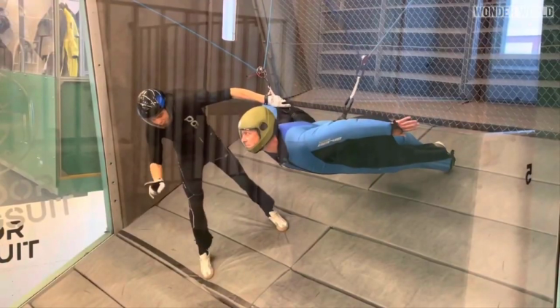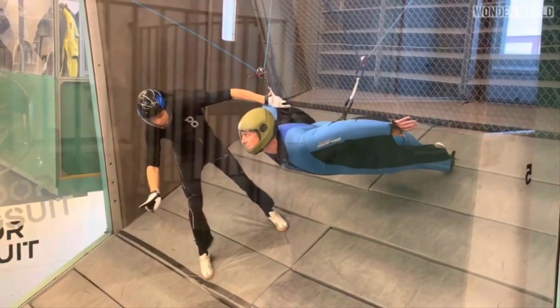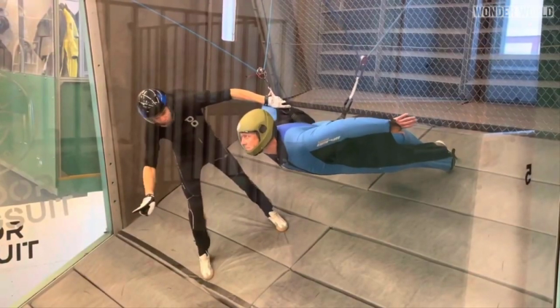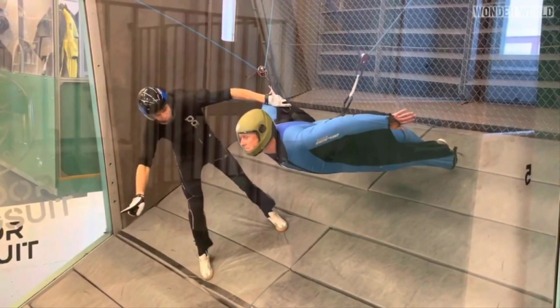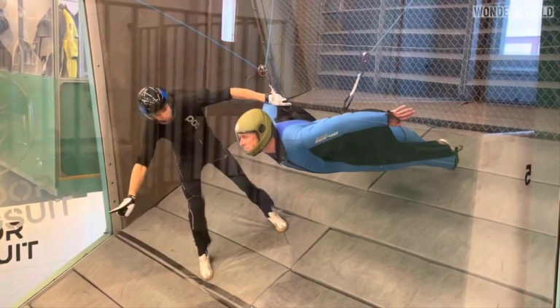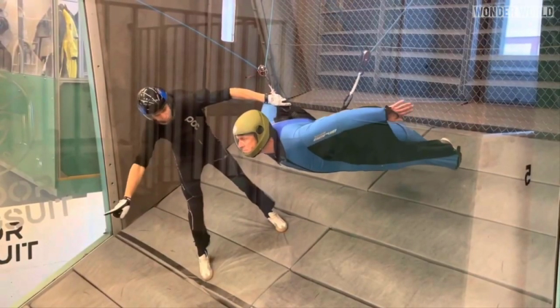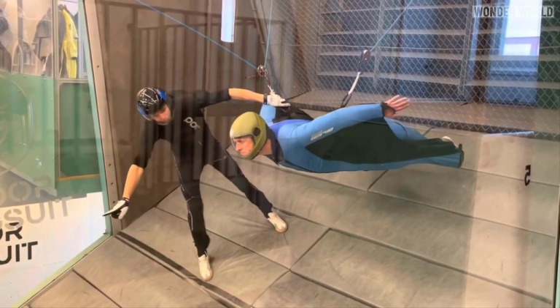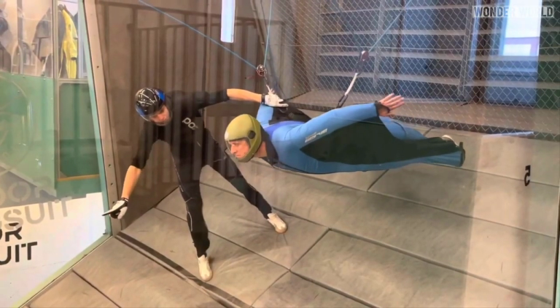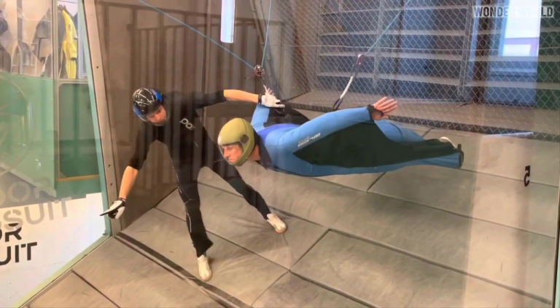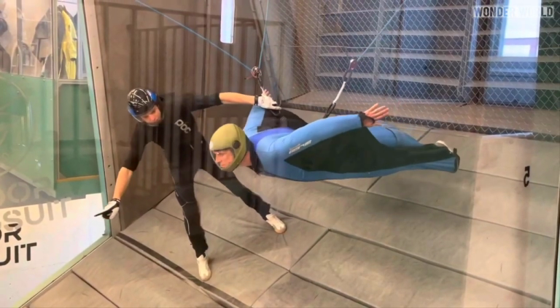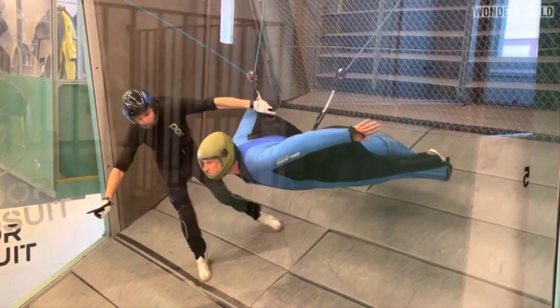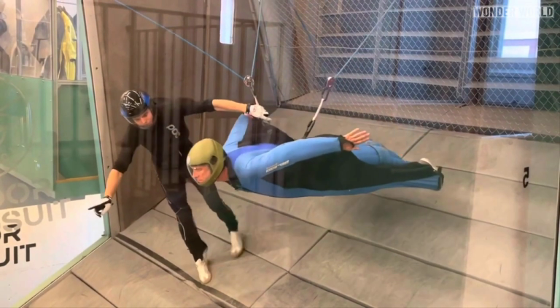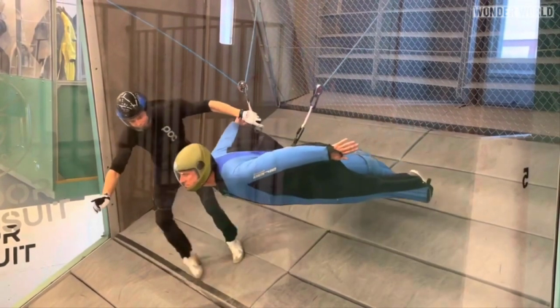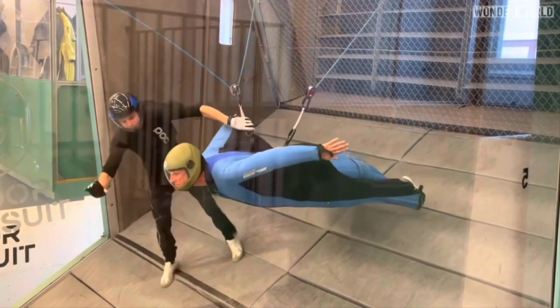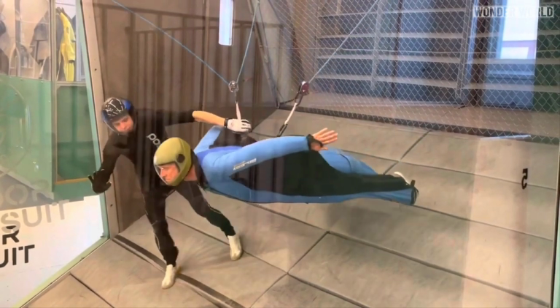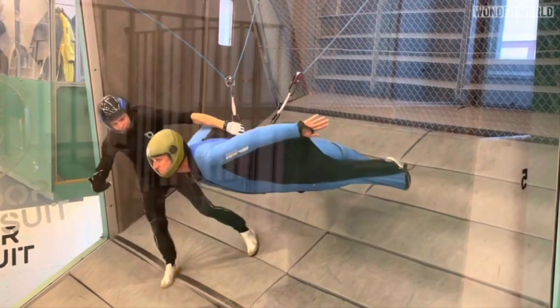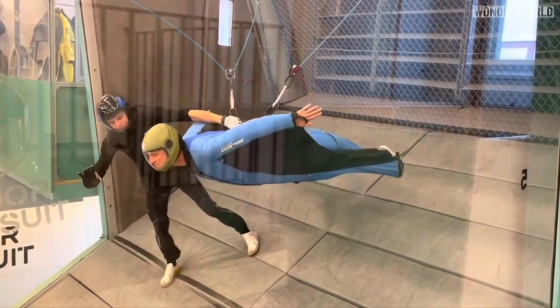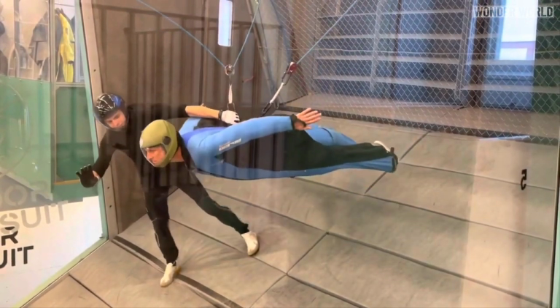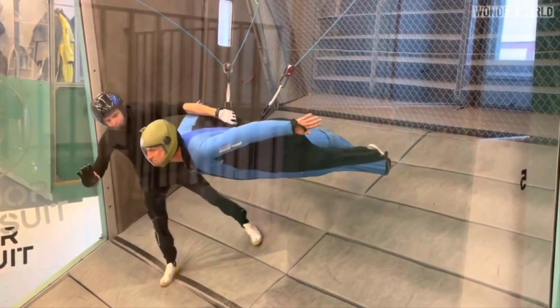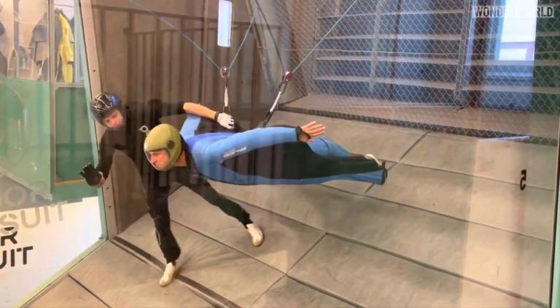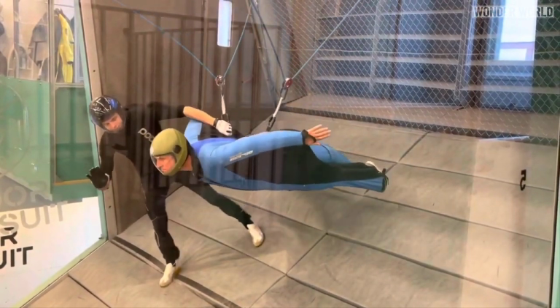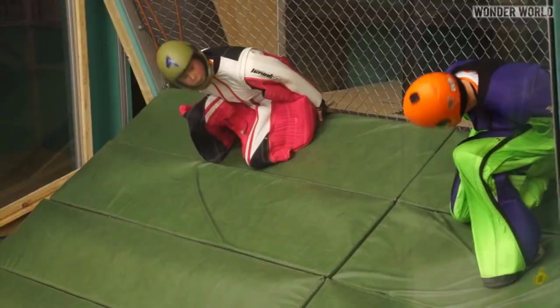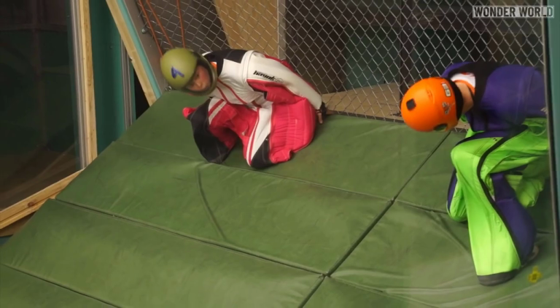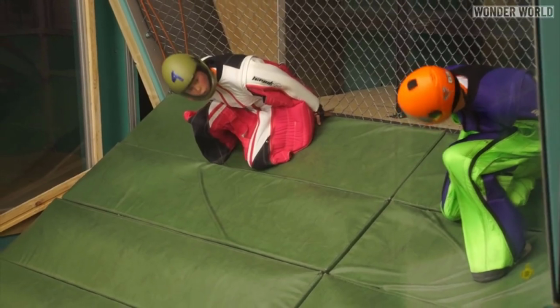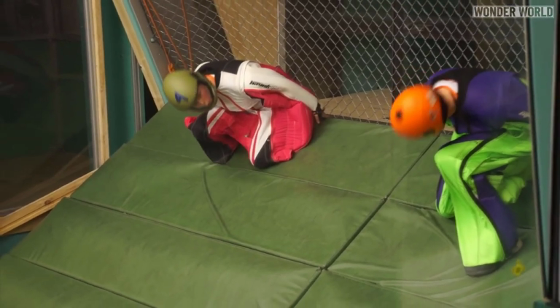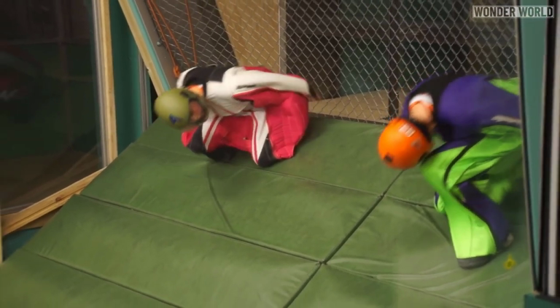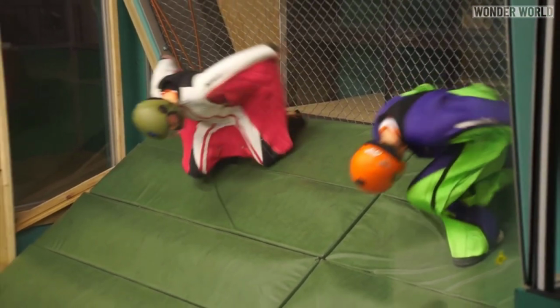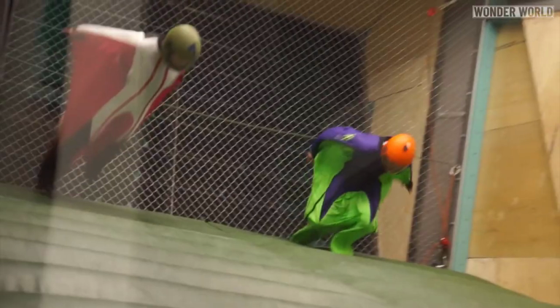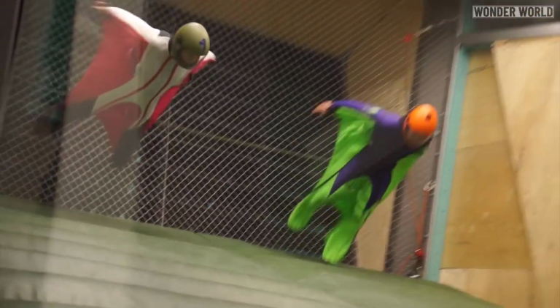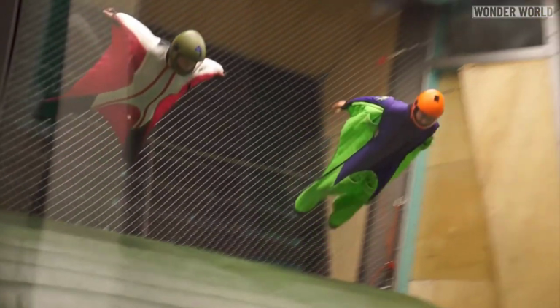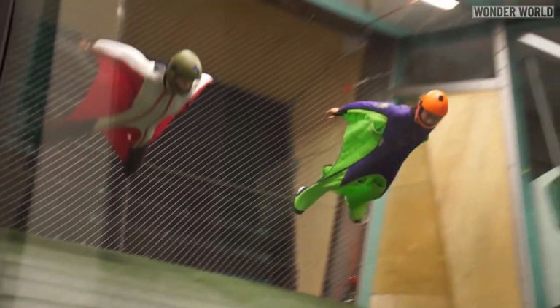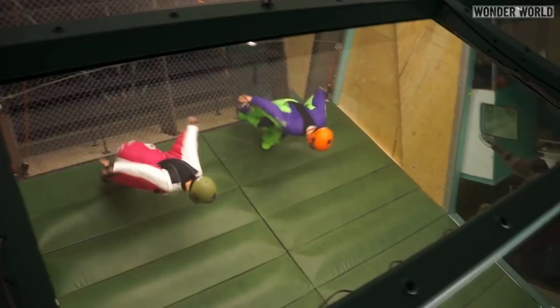And when you get good enough, you can even start working on acrobatics.